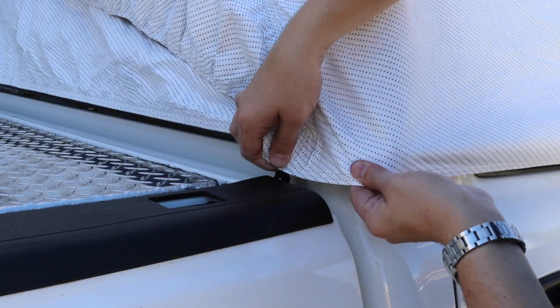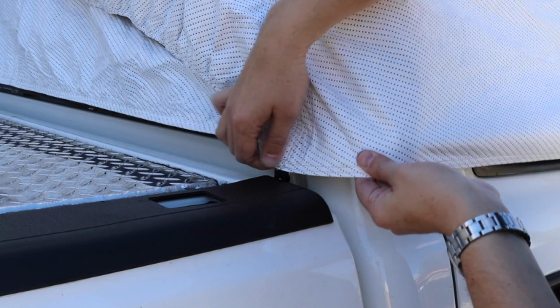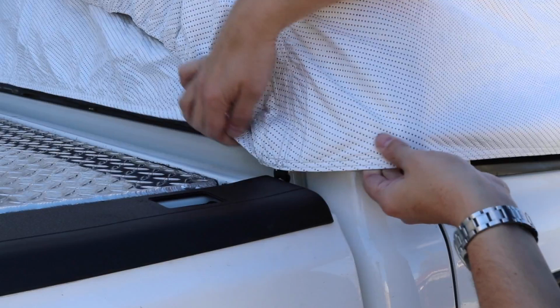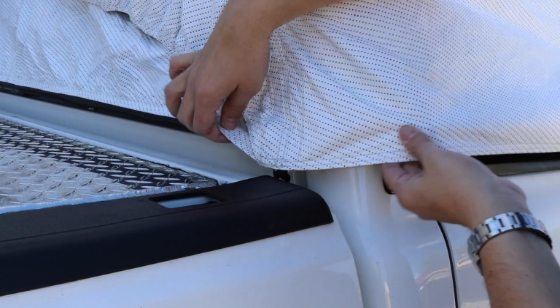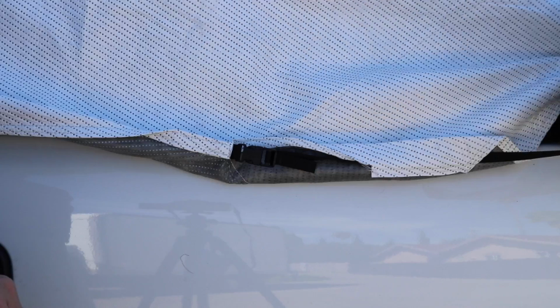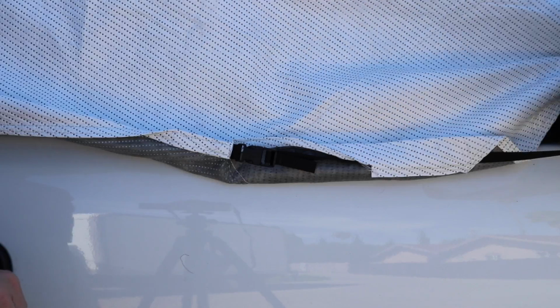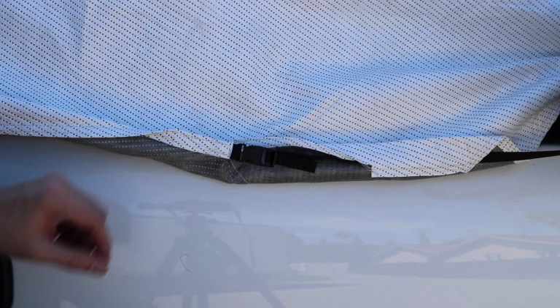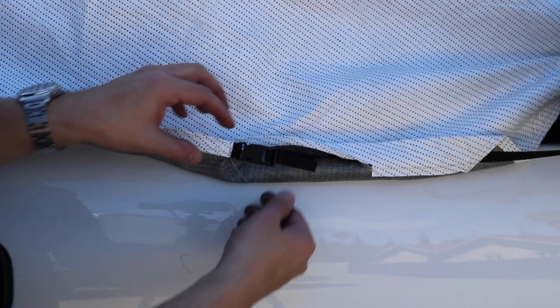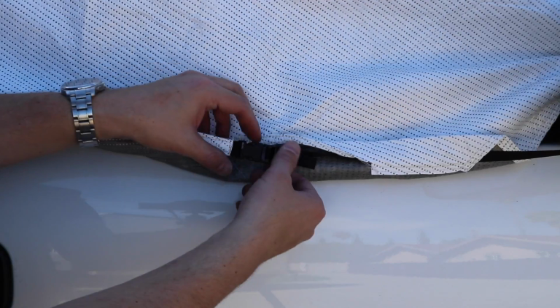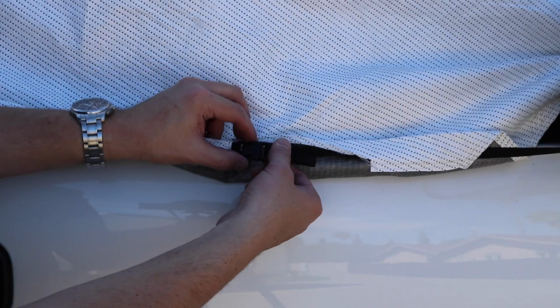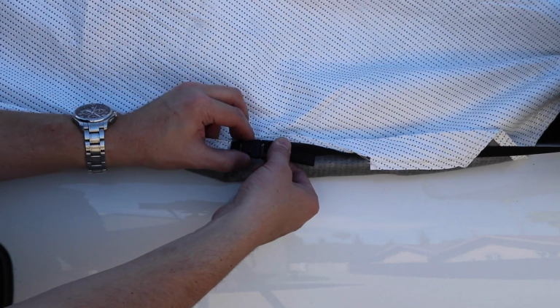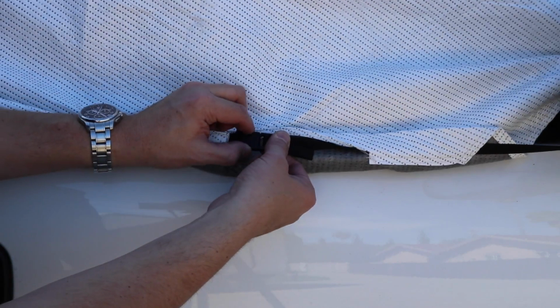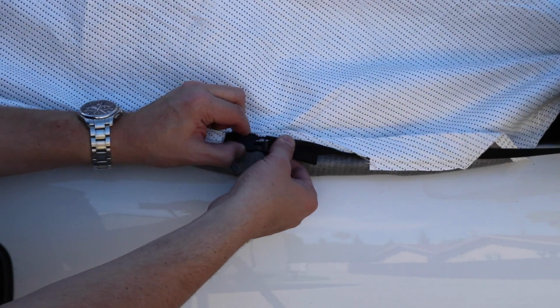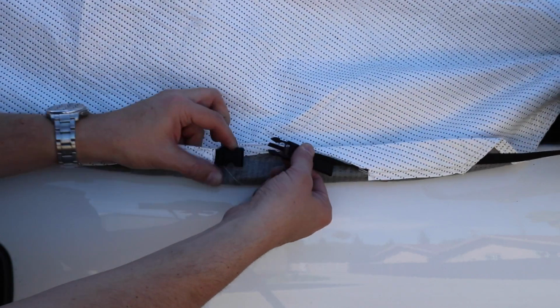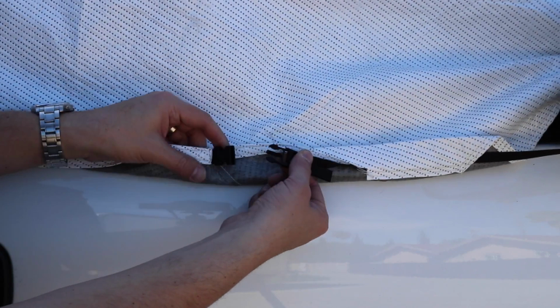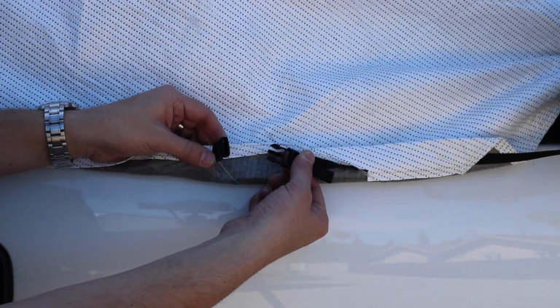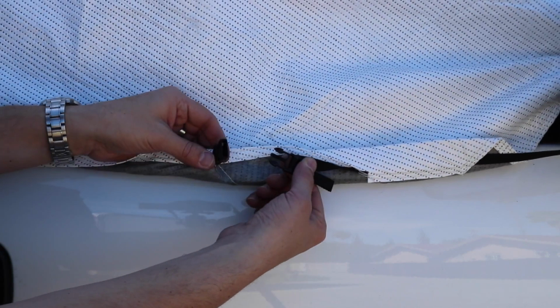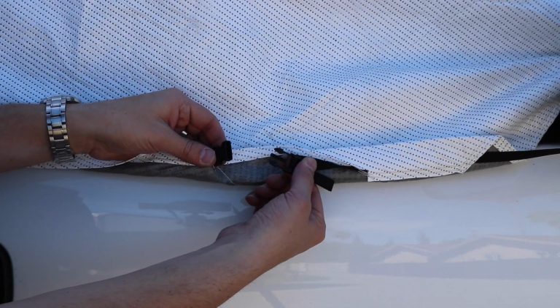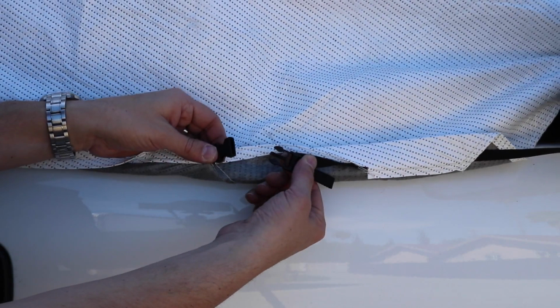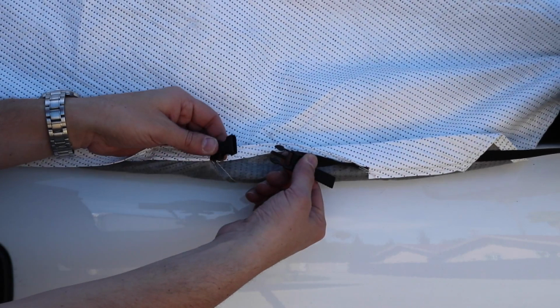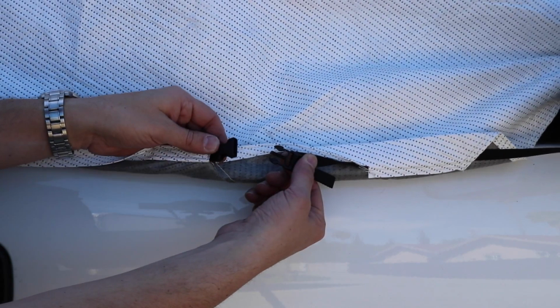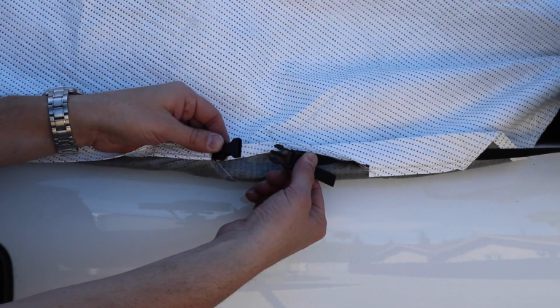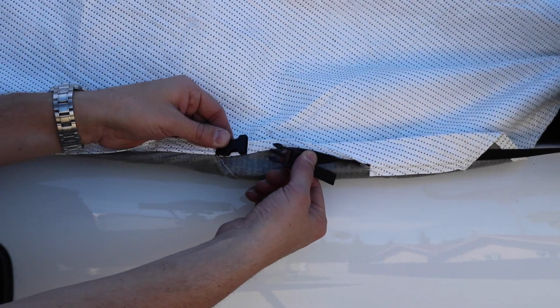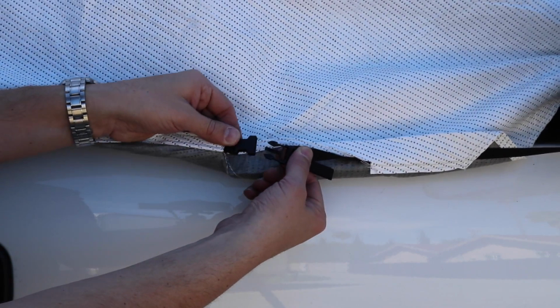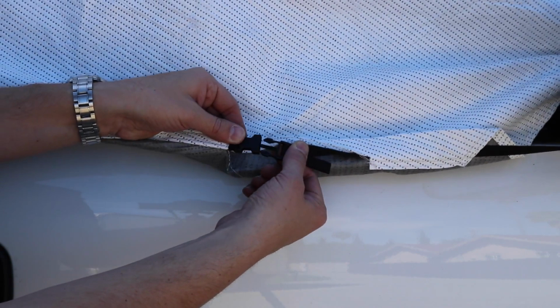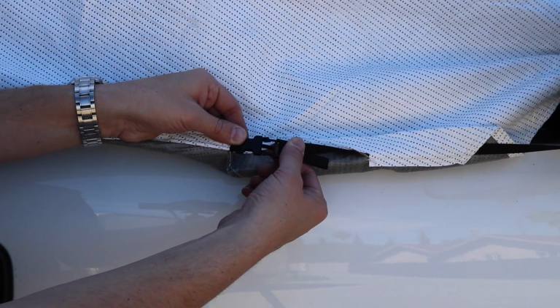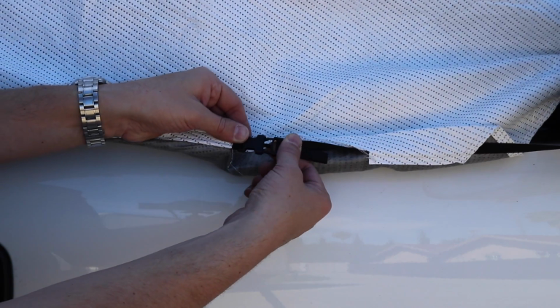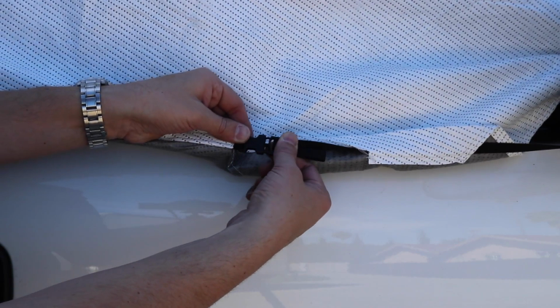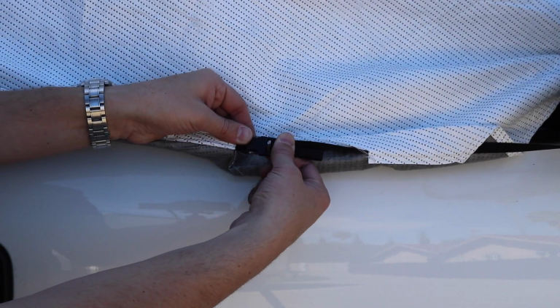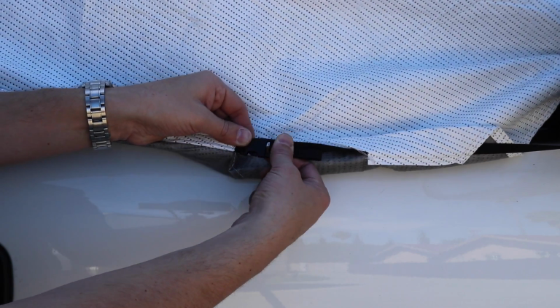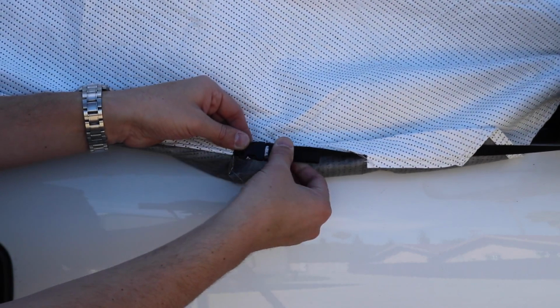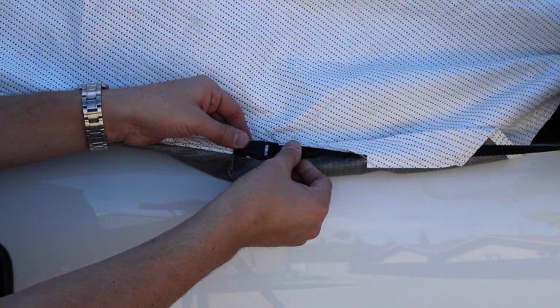On each side of the cover is an adjustable buckle to tighten it. Pull the nylon strap until the pop-top fits snugly to the truck.